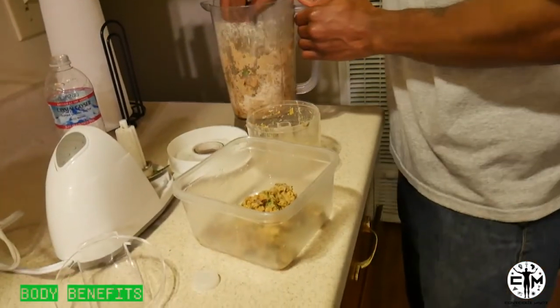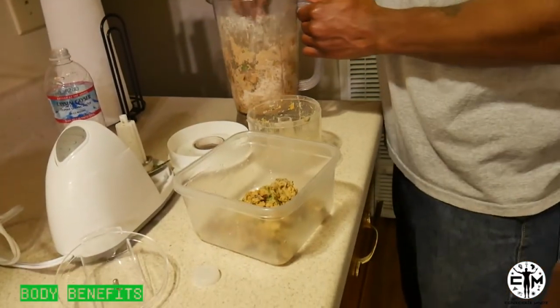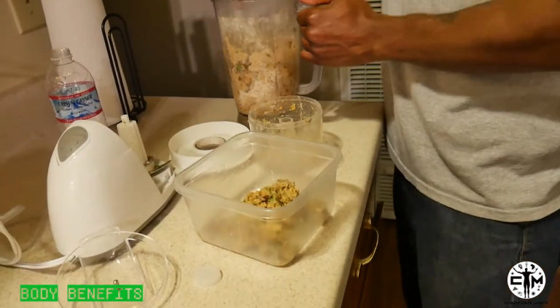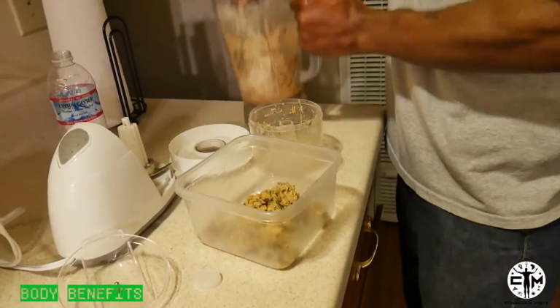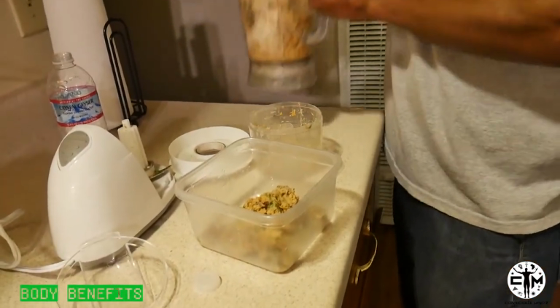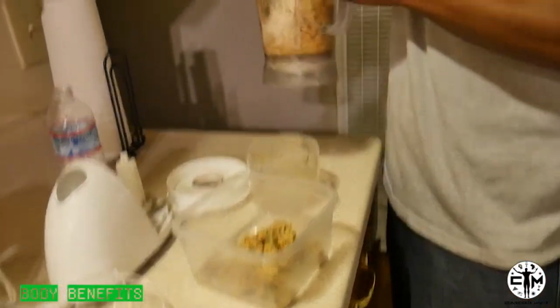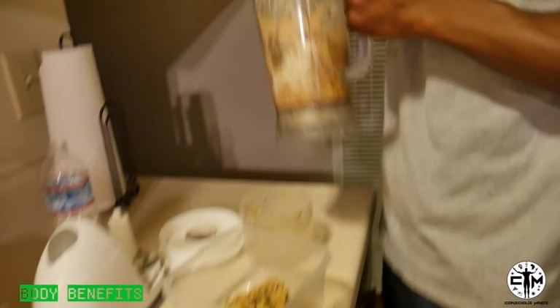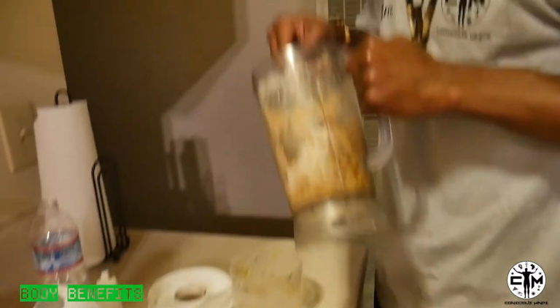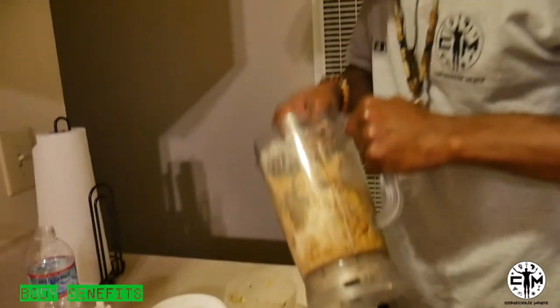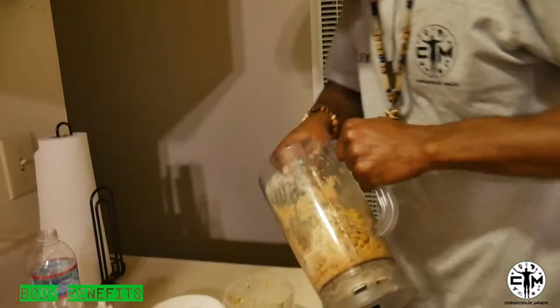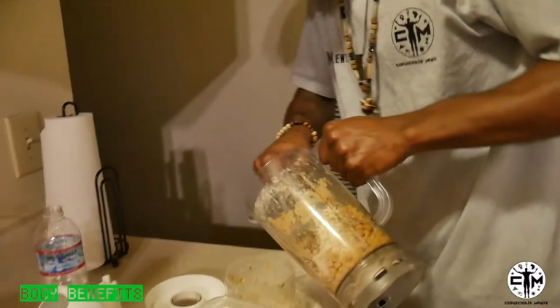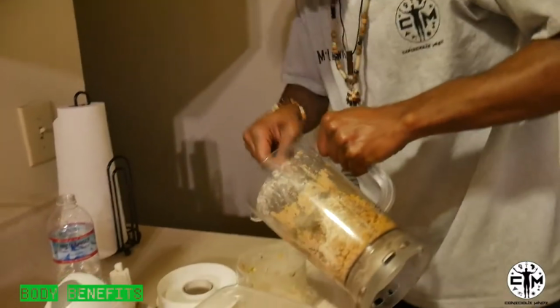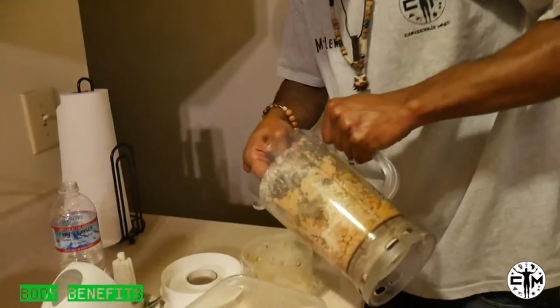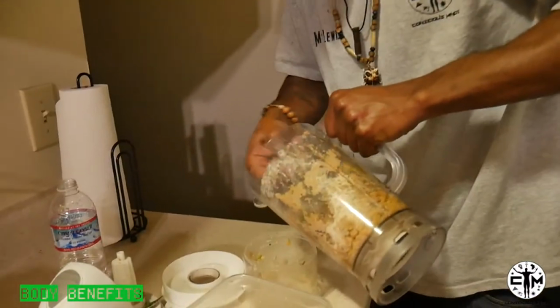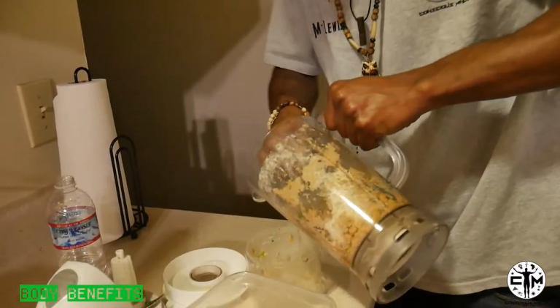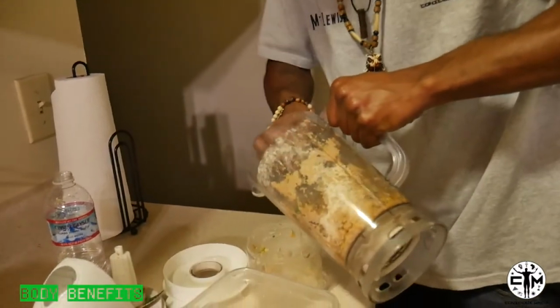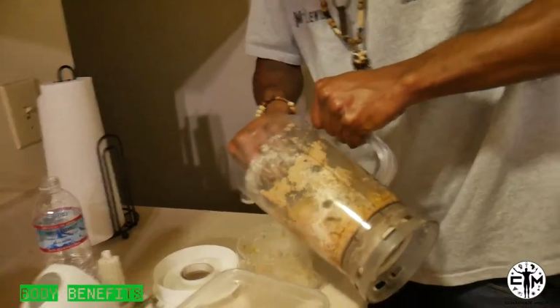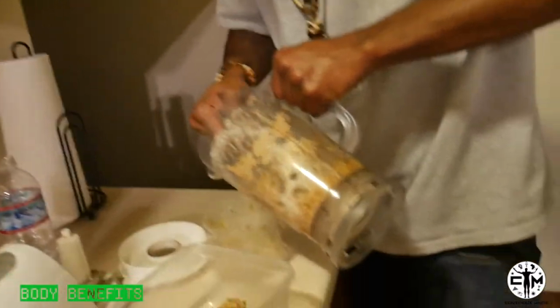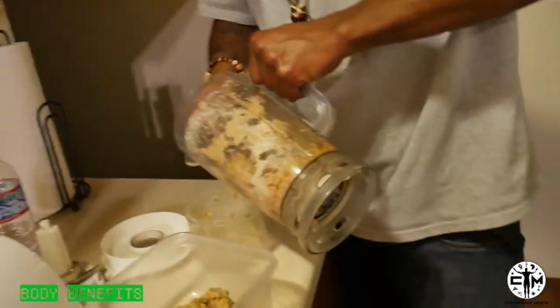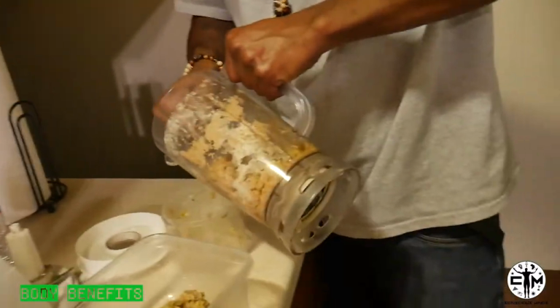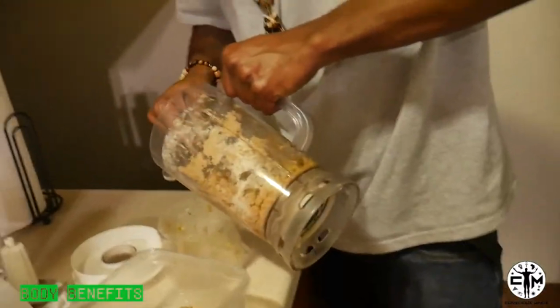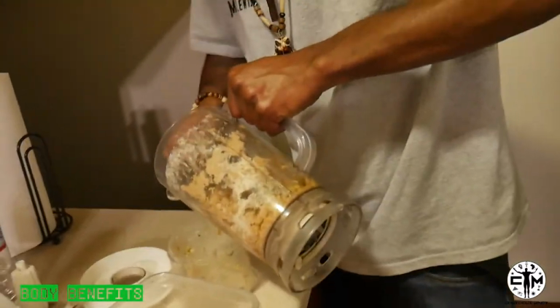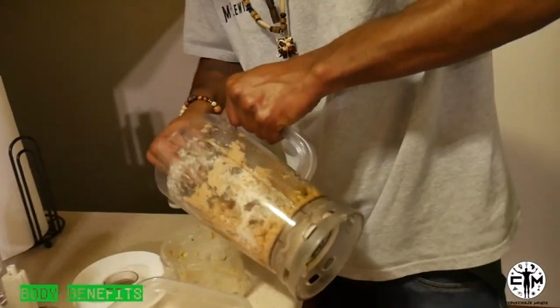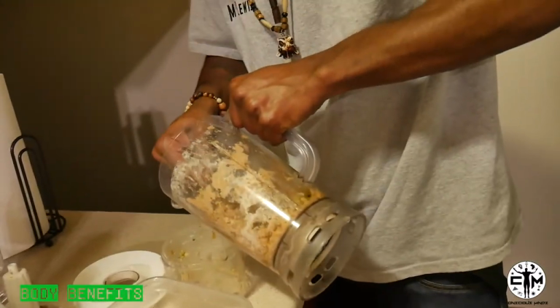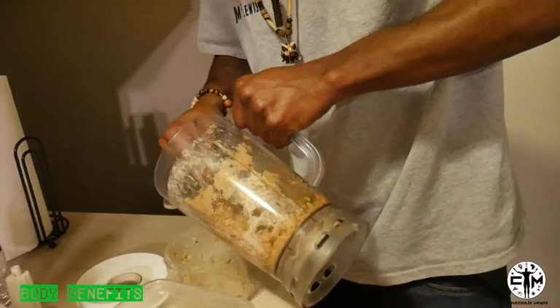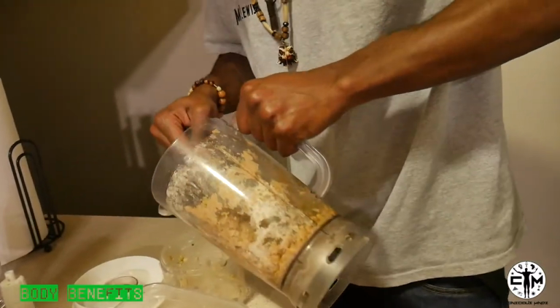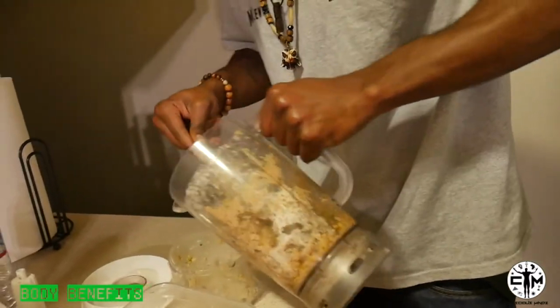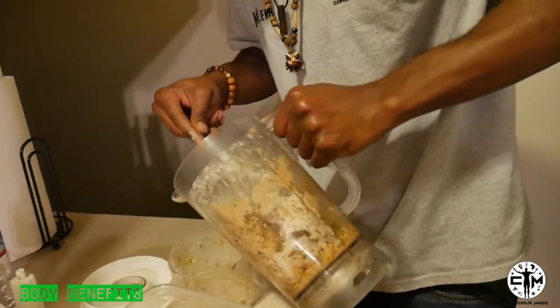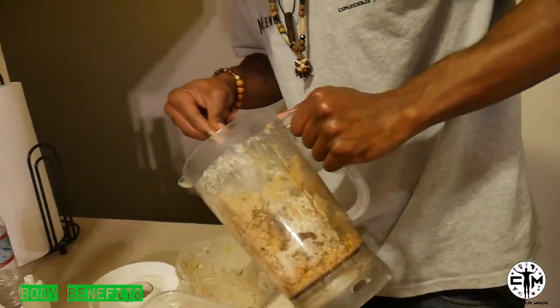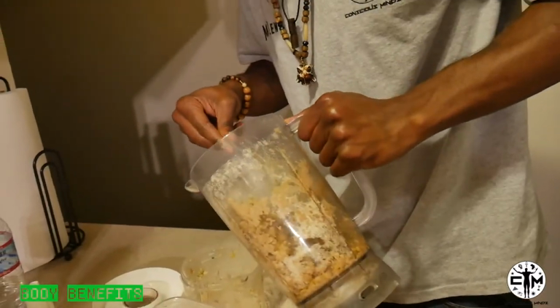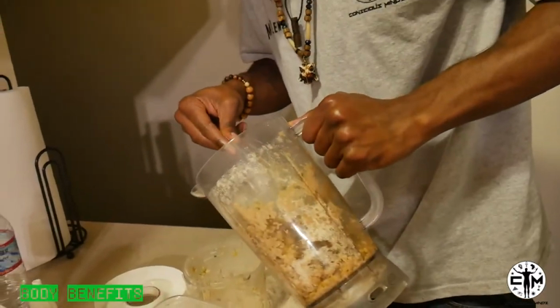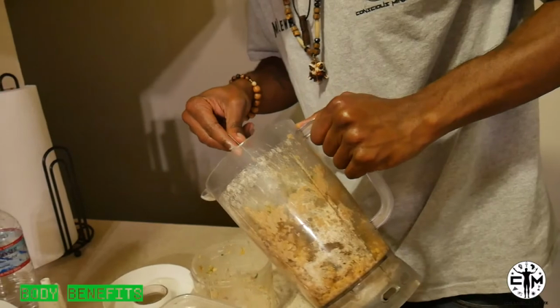I'm gonna fast forward through a lot of this, but we're just showing you the get down. Put the thing back in there first.